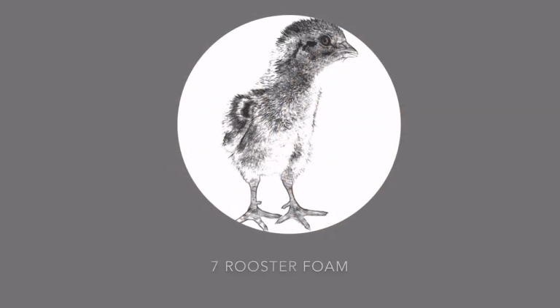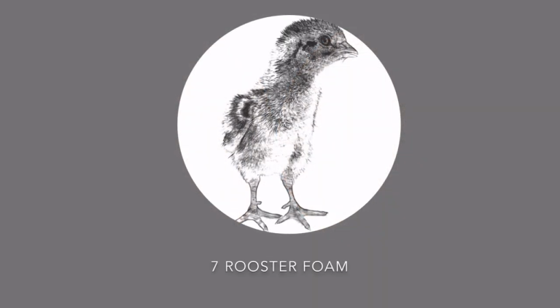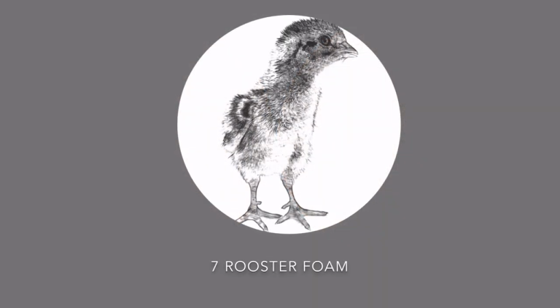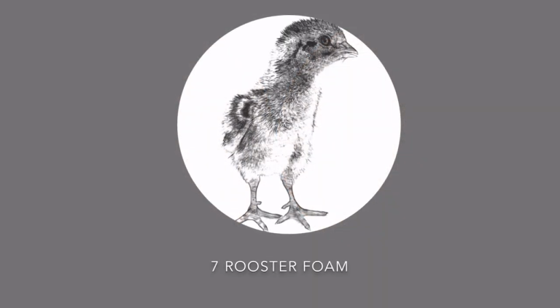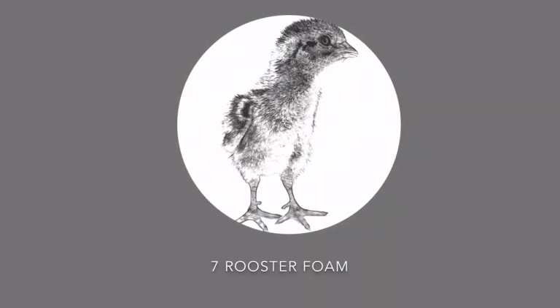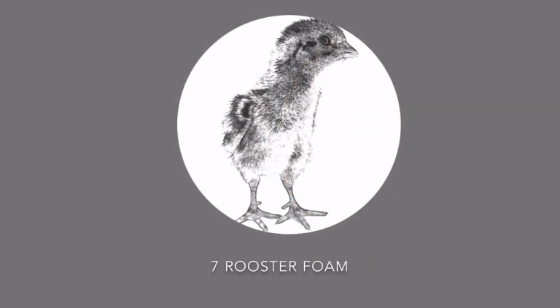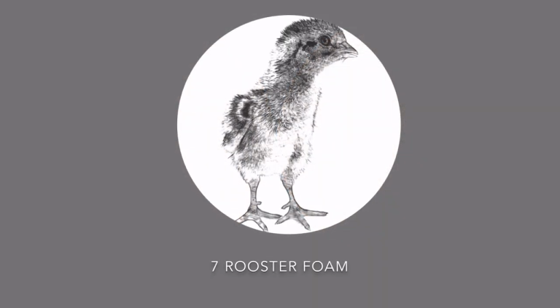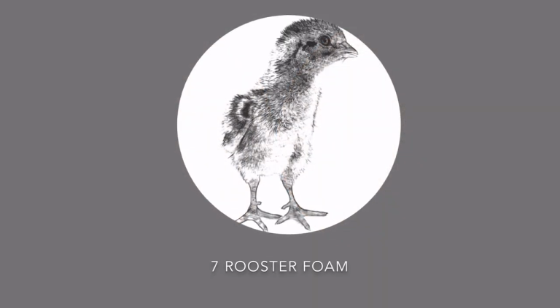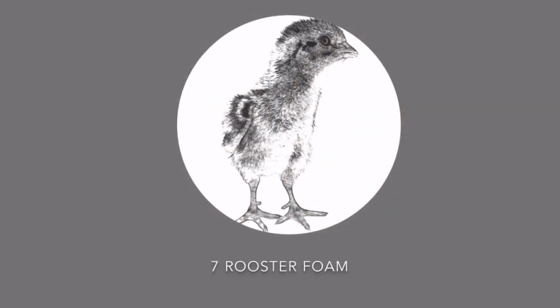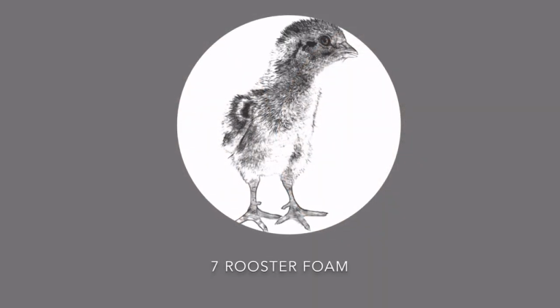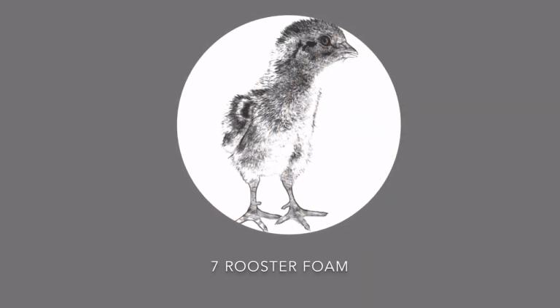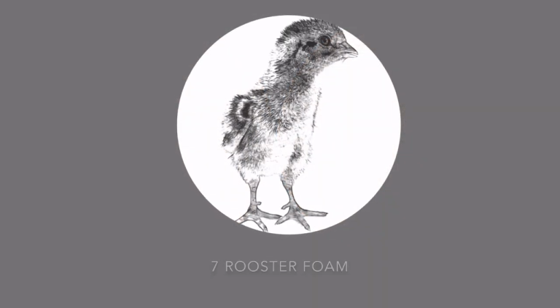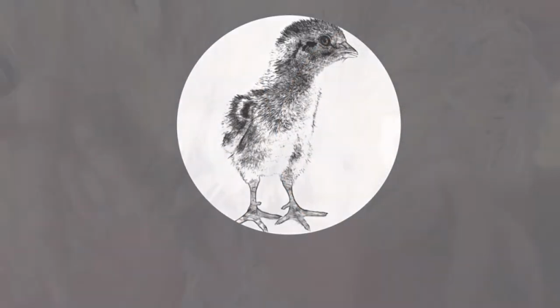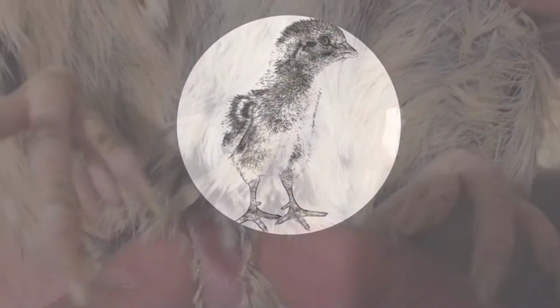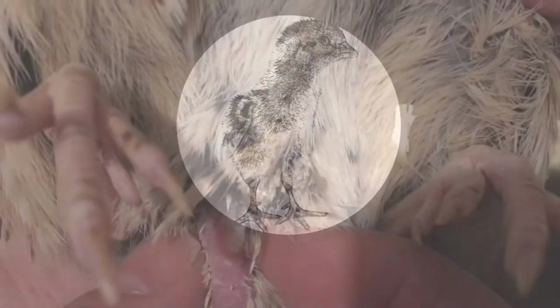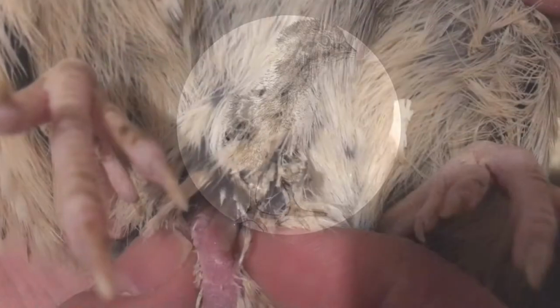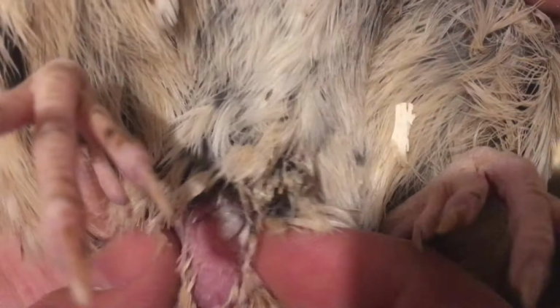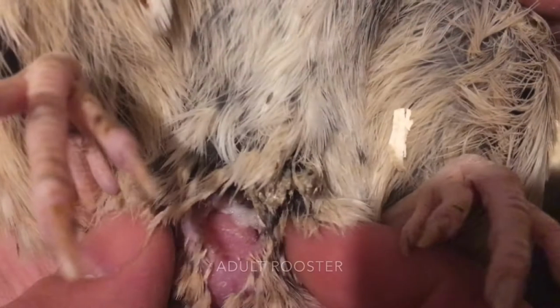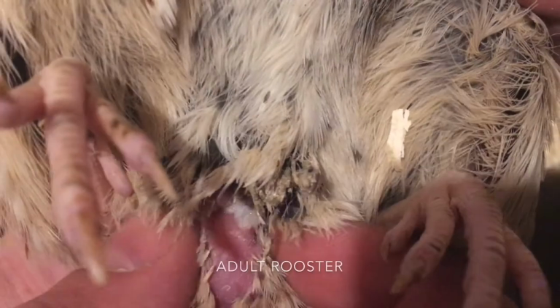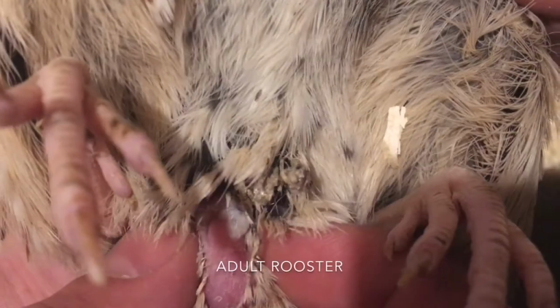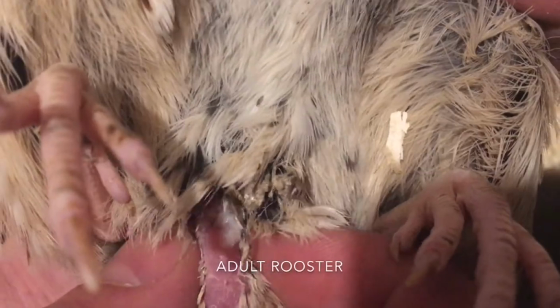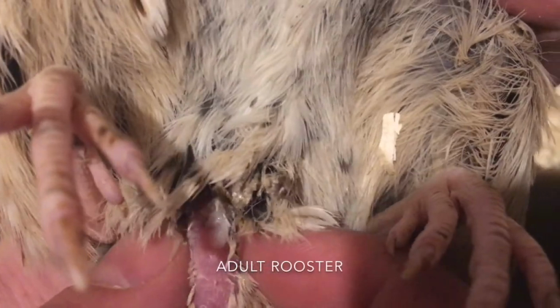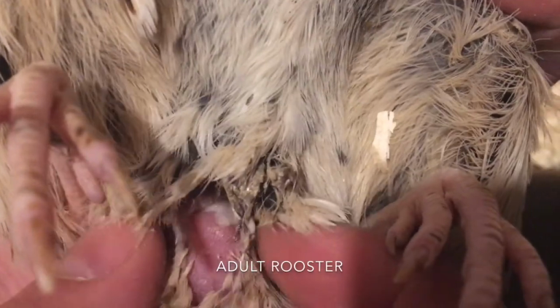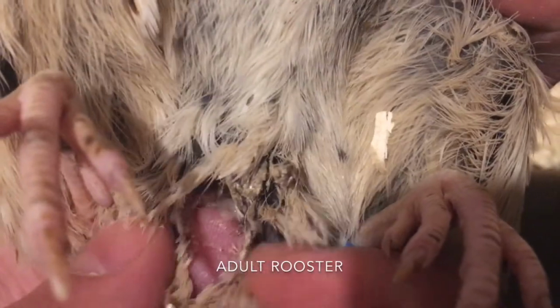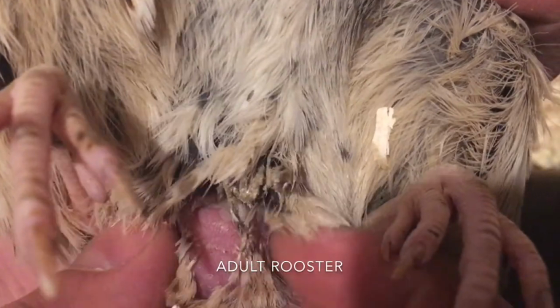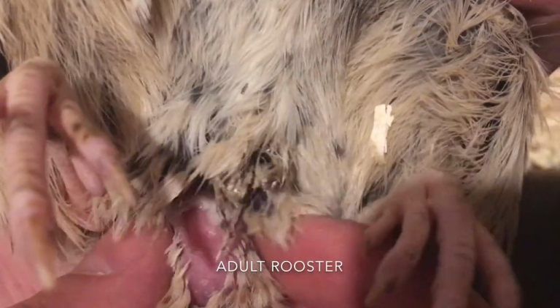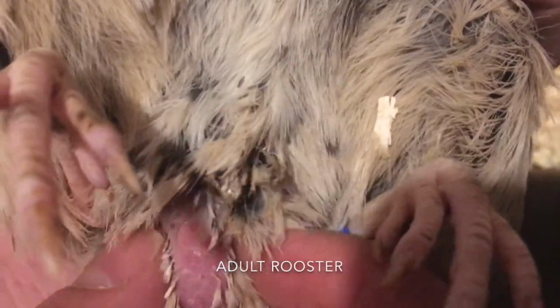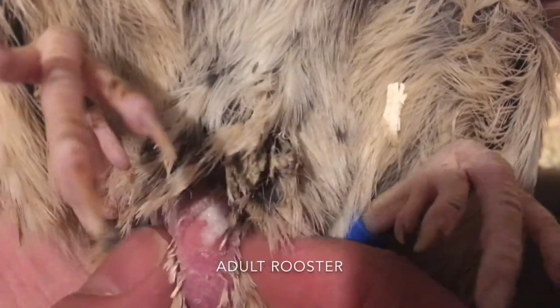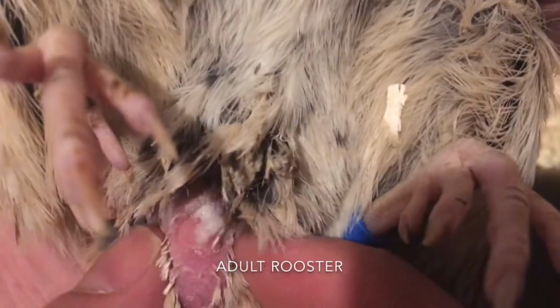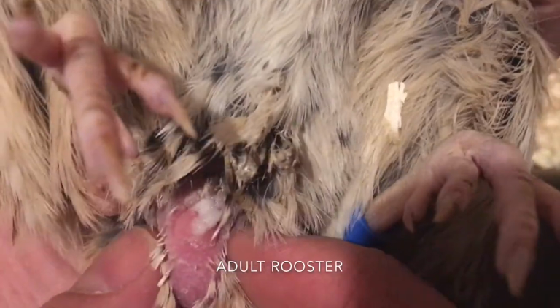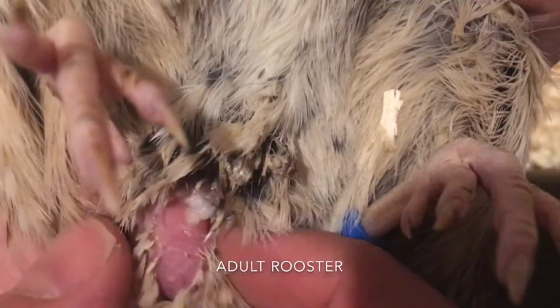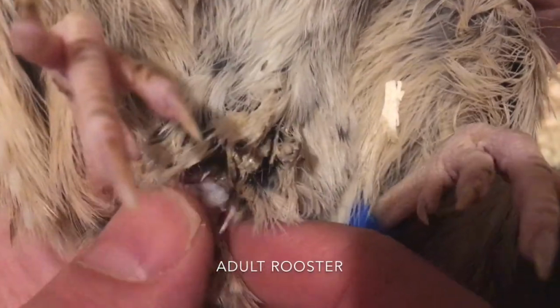Roosters produce foam when you touch their stomach or squeeze softly in their cloaca.